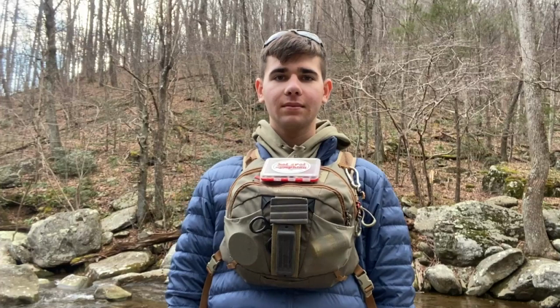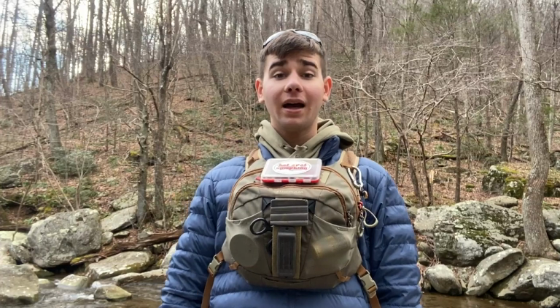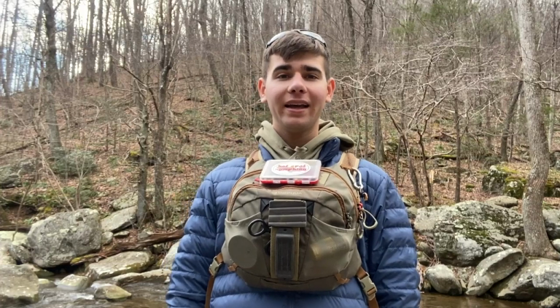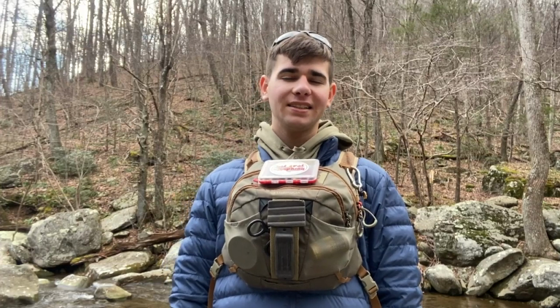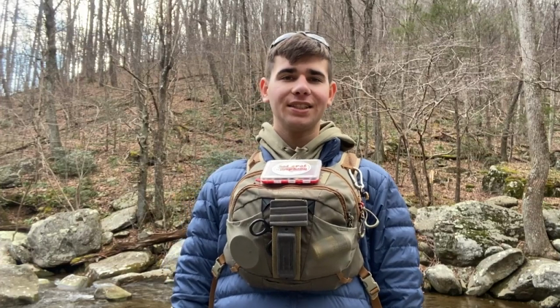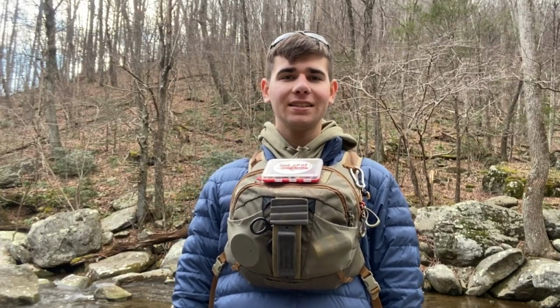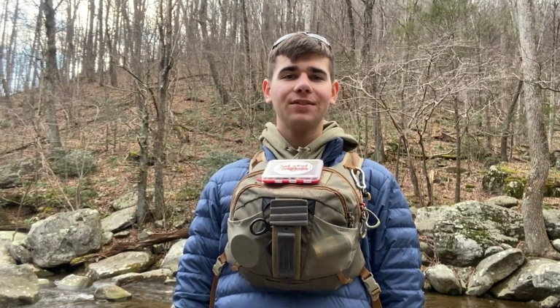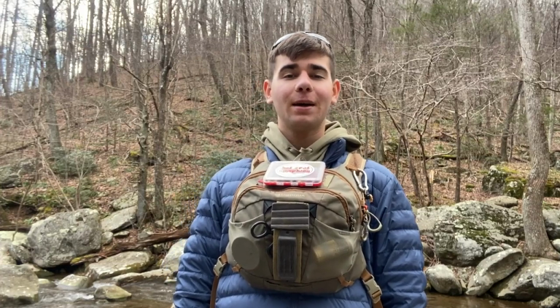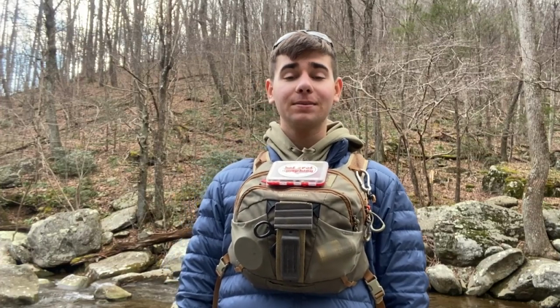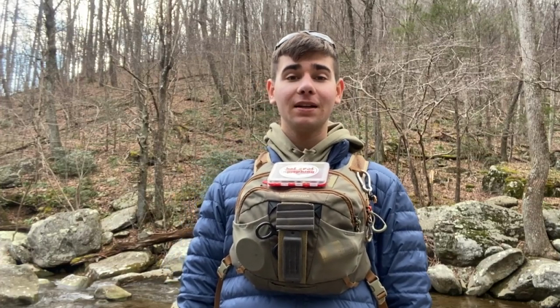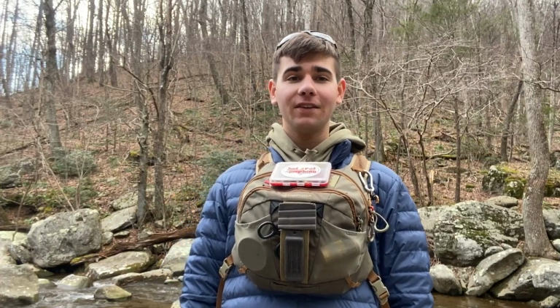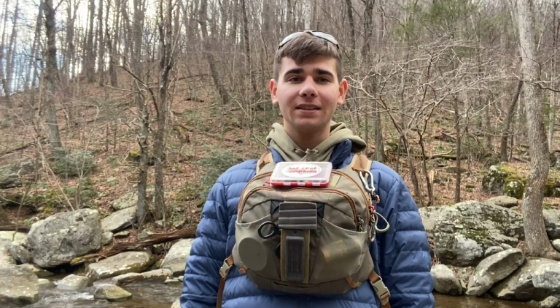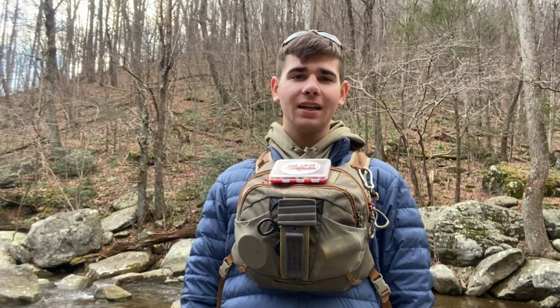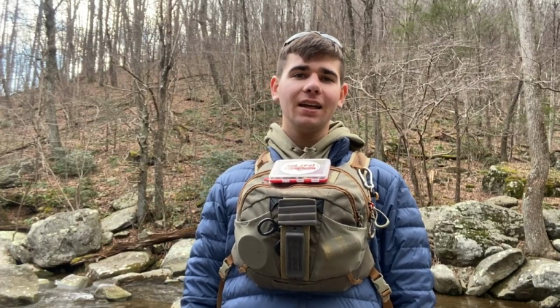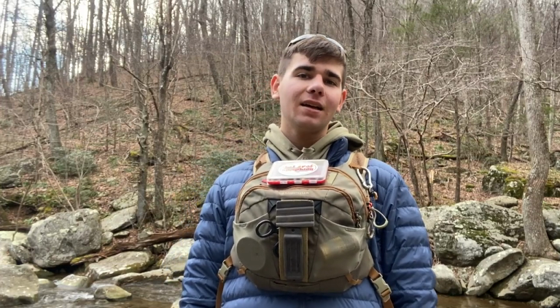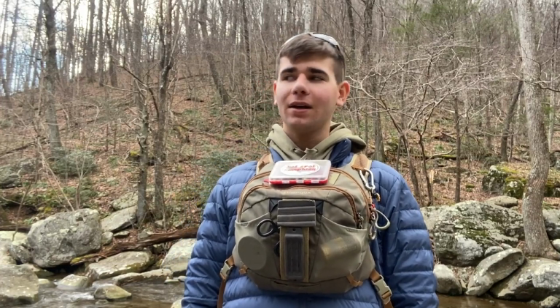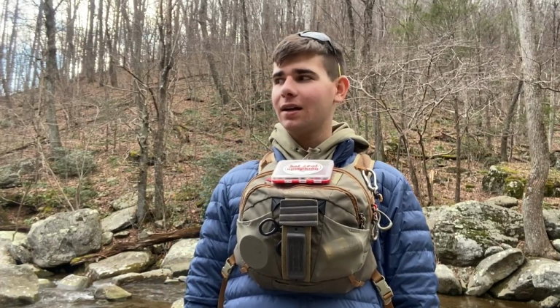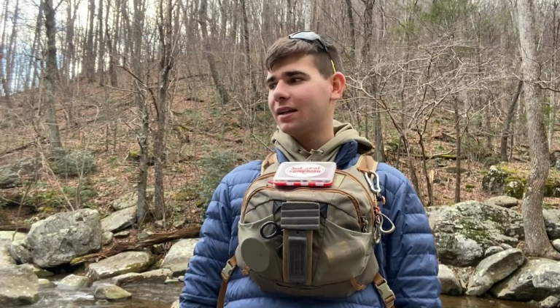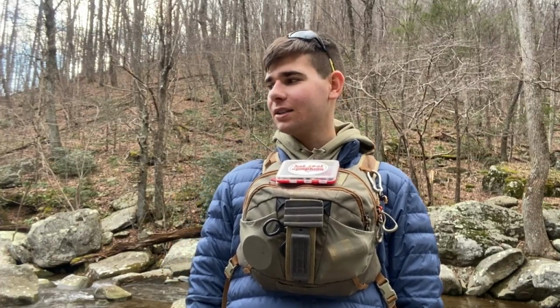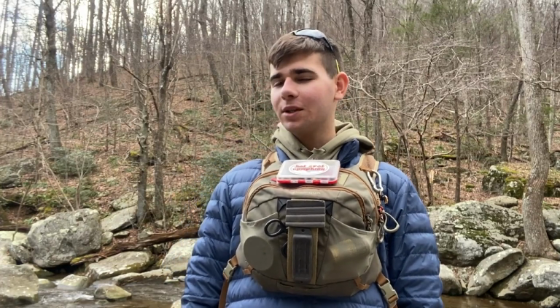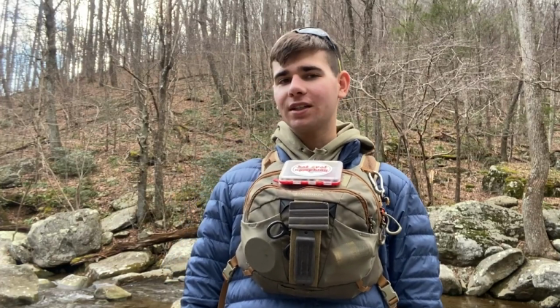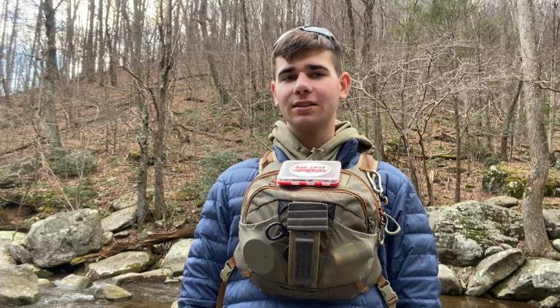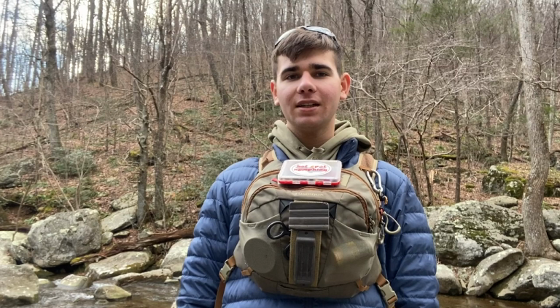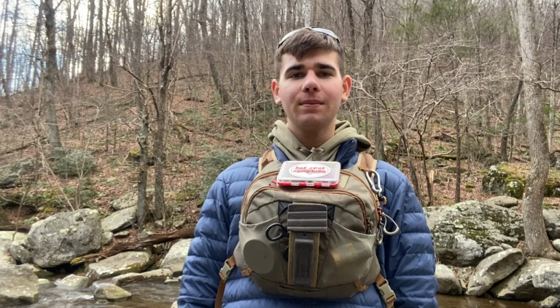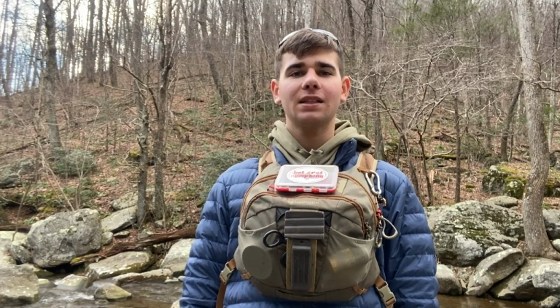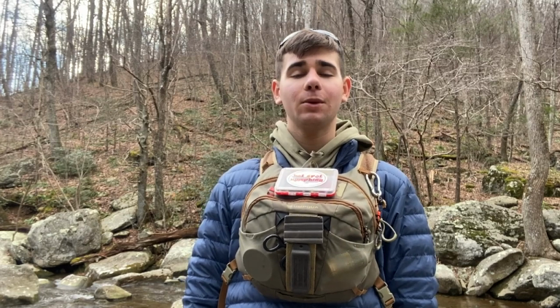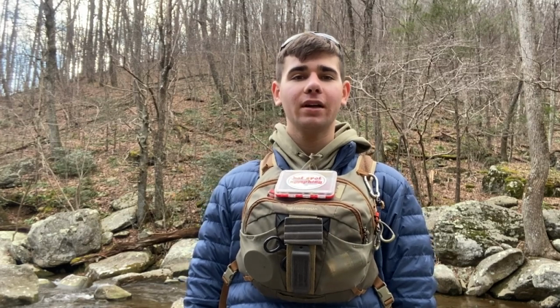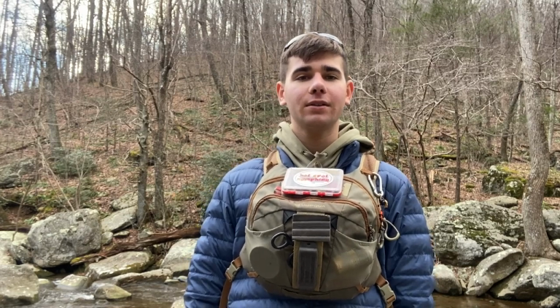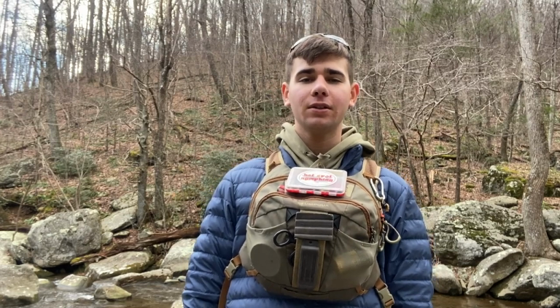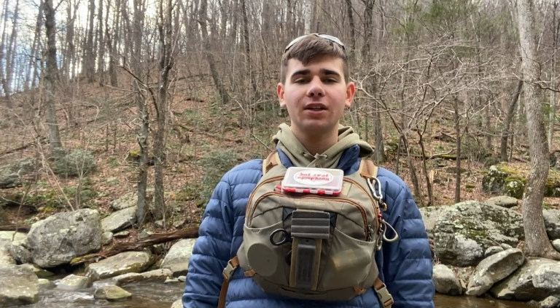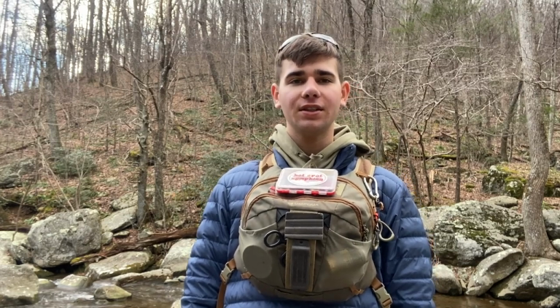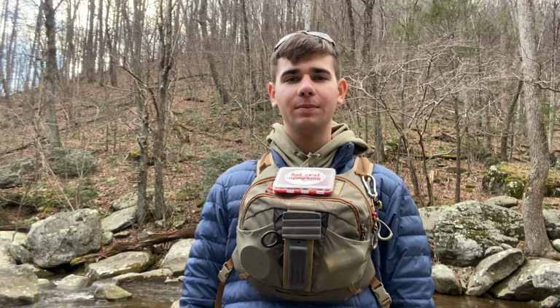Hi, this is Justin from Hotspot Nymphing and today I'm out on a nice little brook trout stream exploring with a little dry dropper.